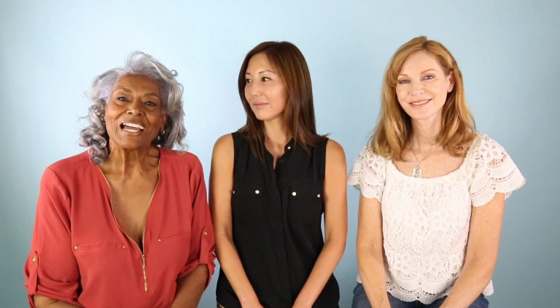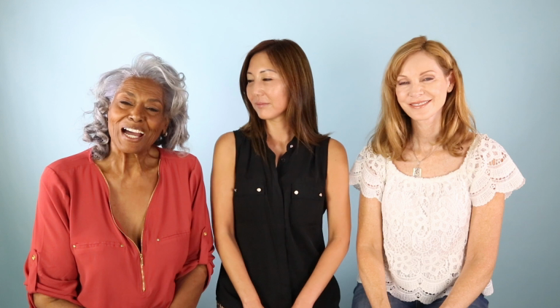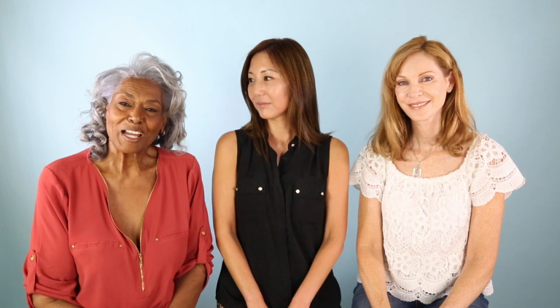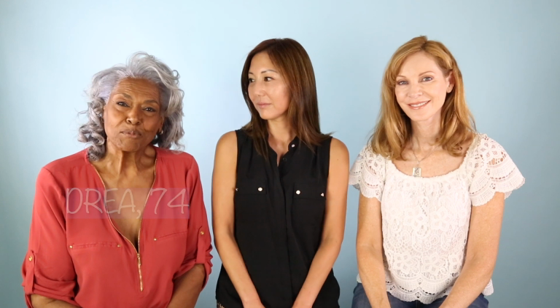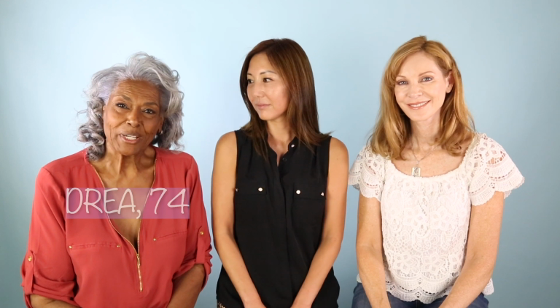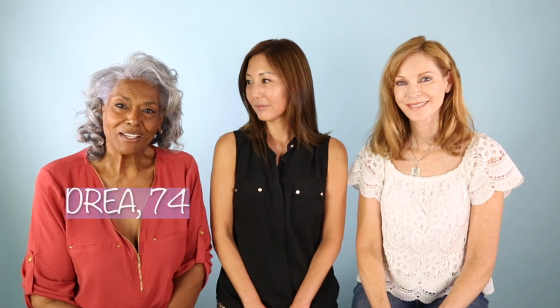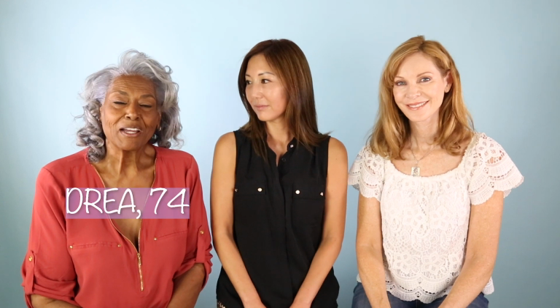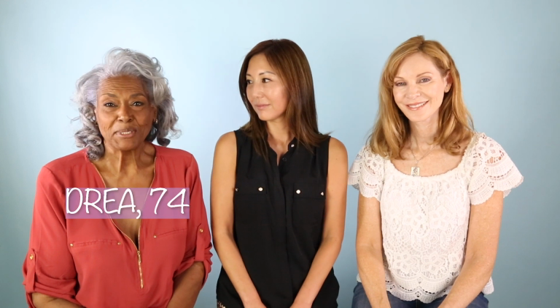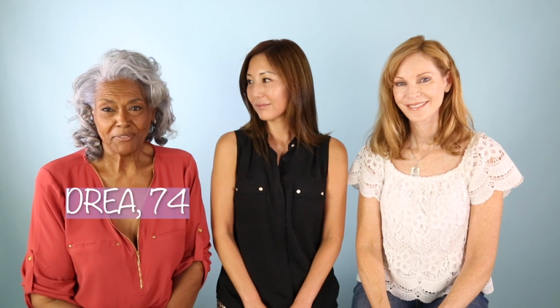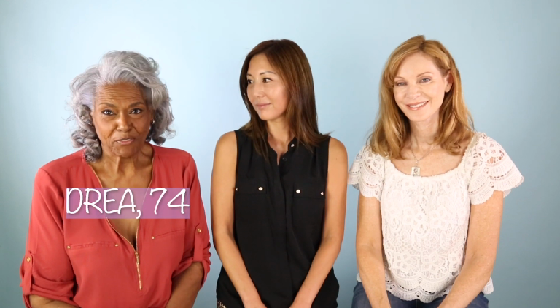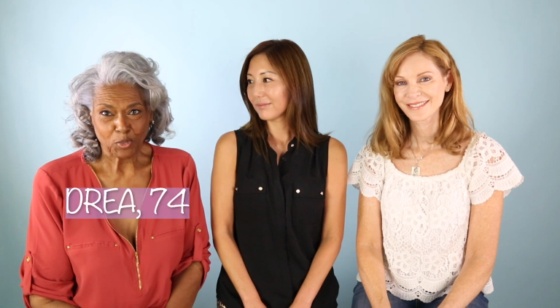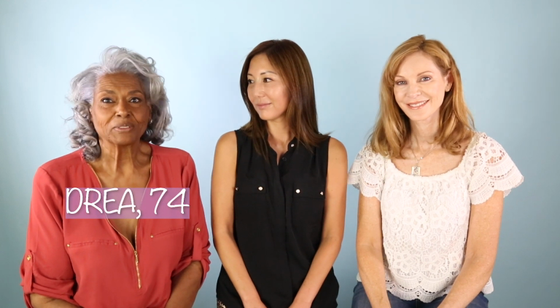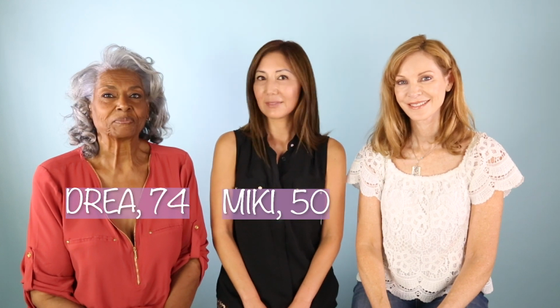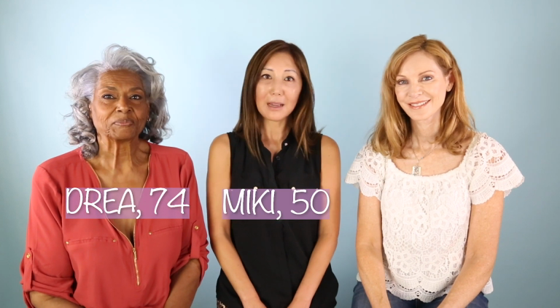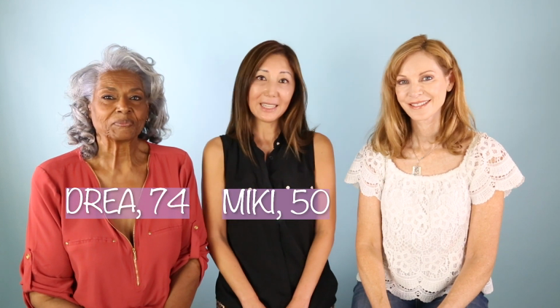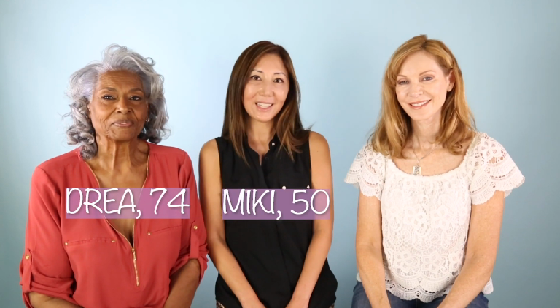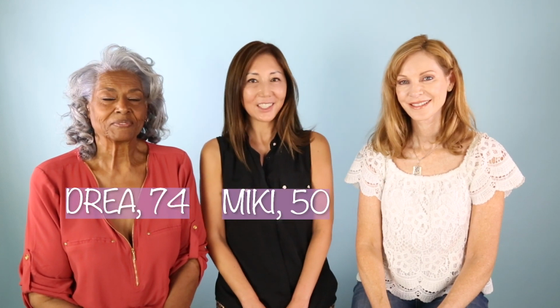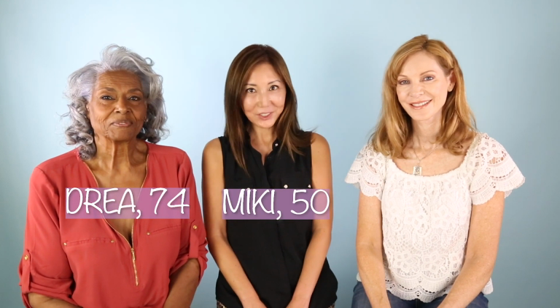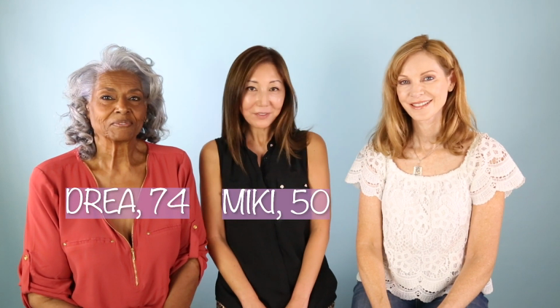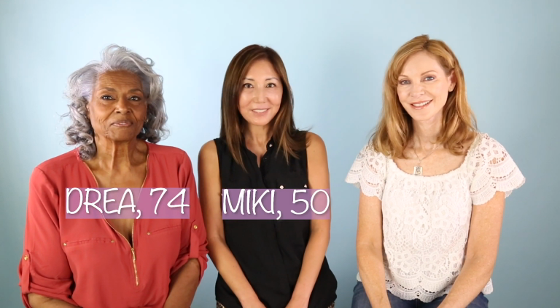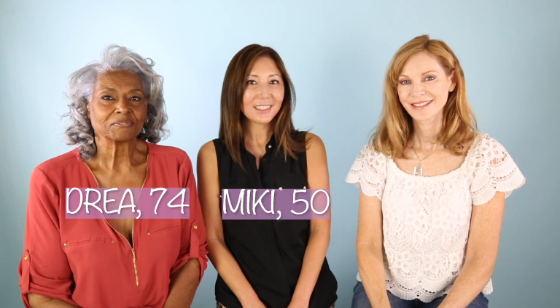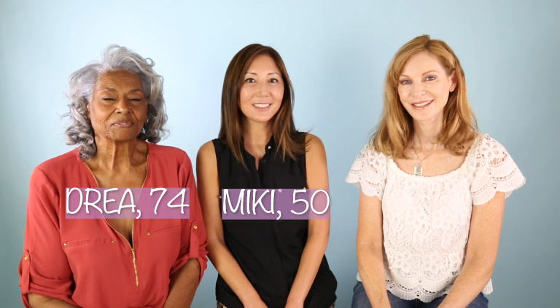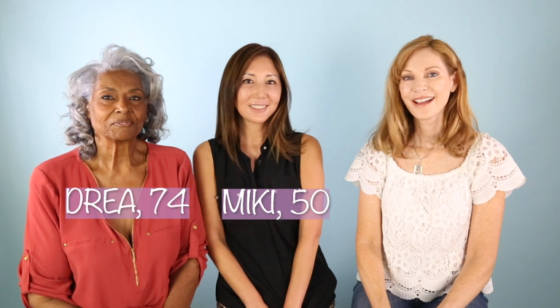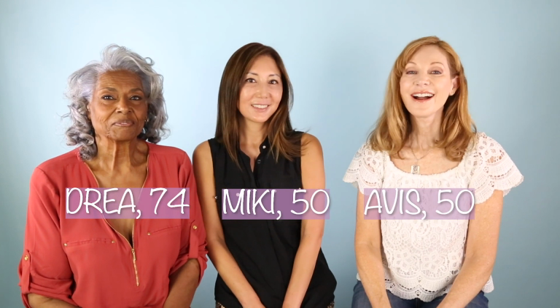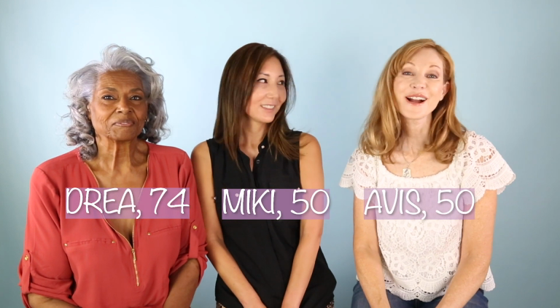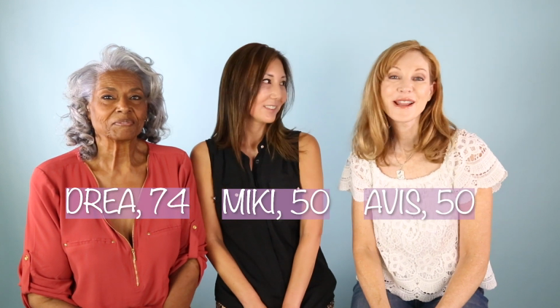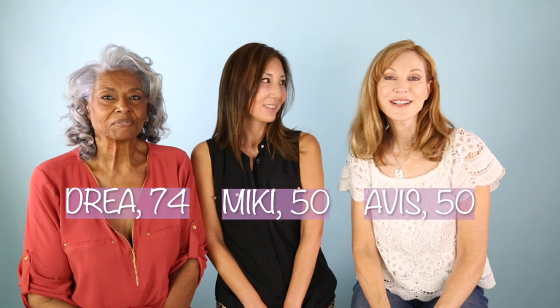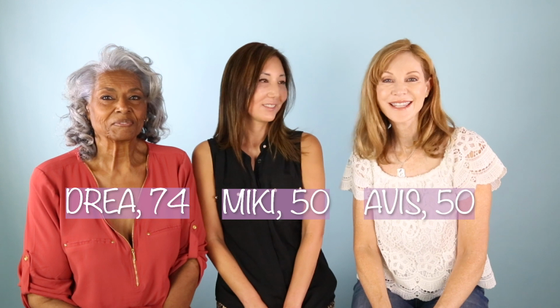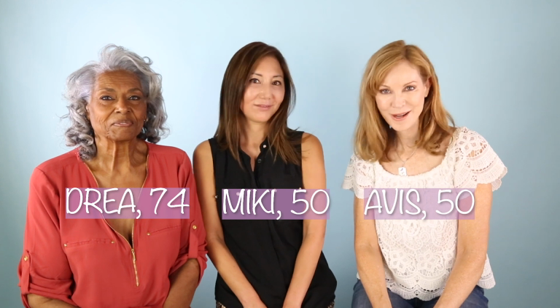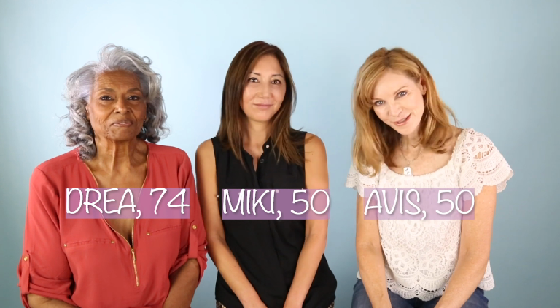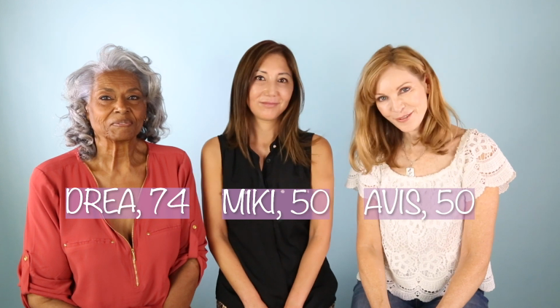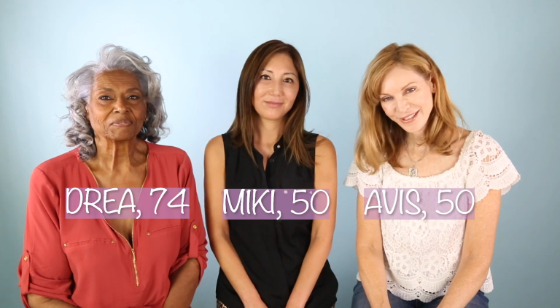Hi, I'm Drea. I'm 74. I'm Nikki, and I've just turned 50. Hi, I'm Avis, and I'm also 50.